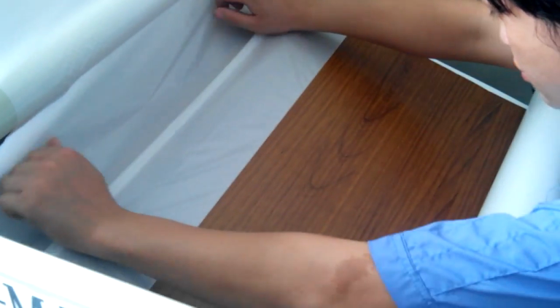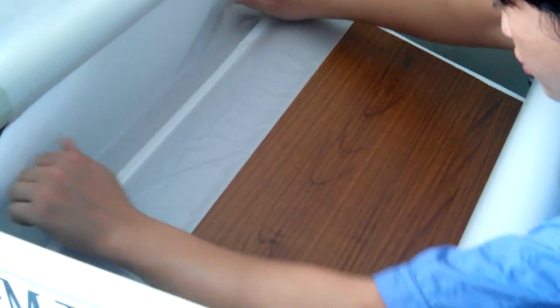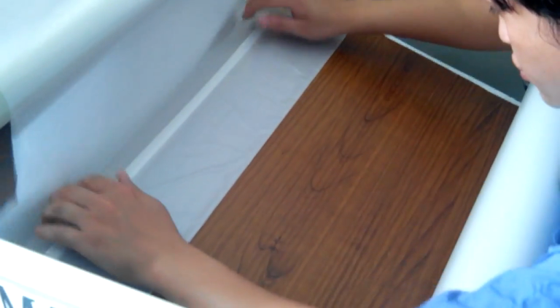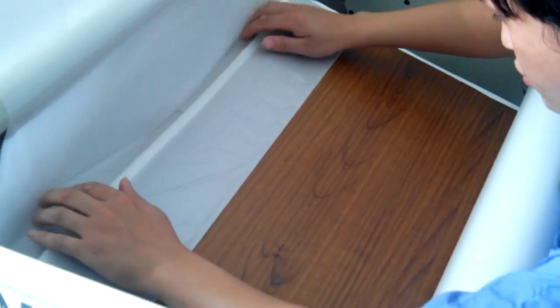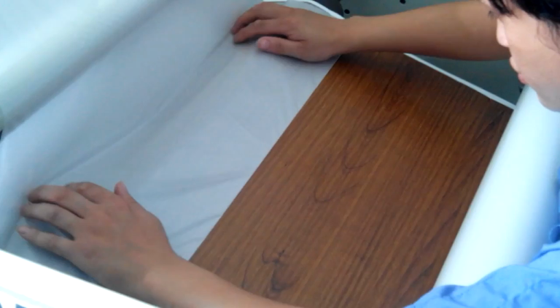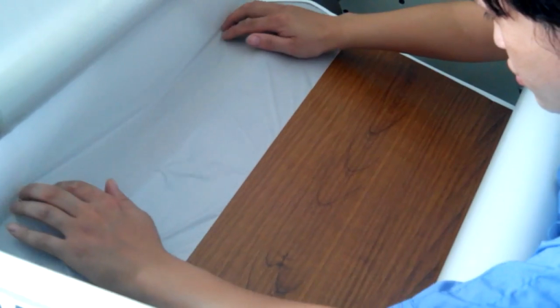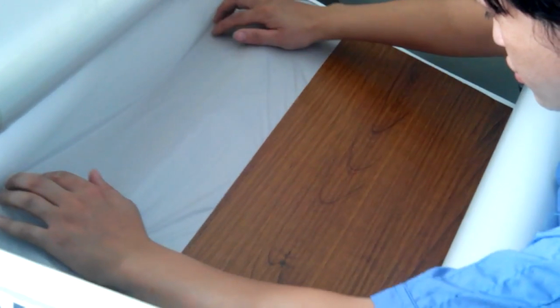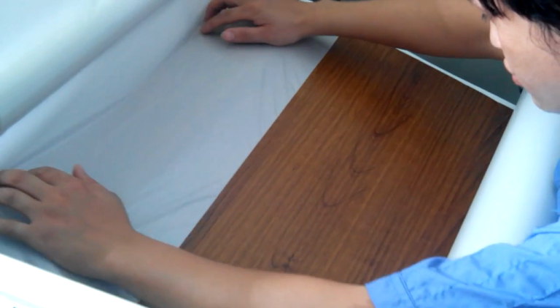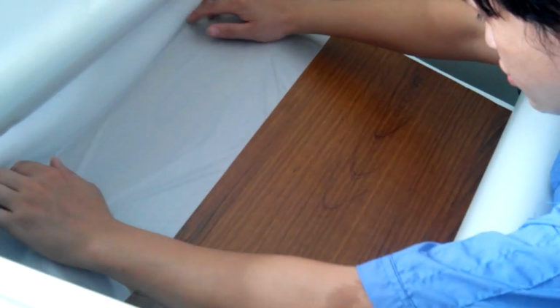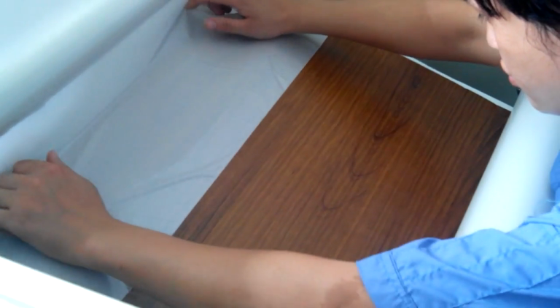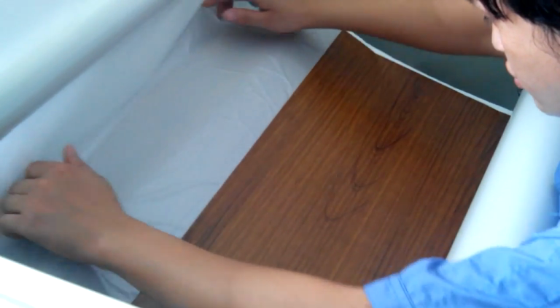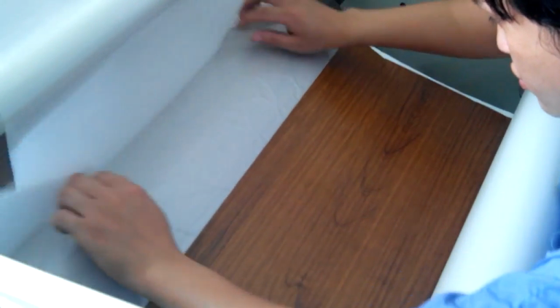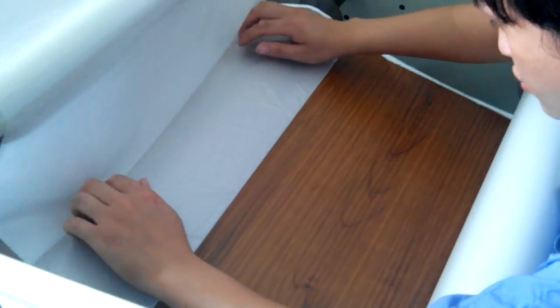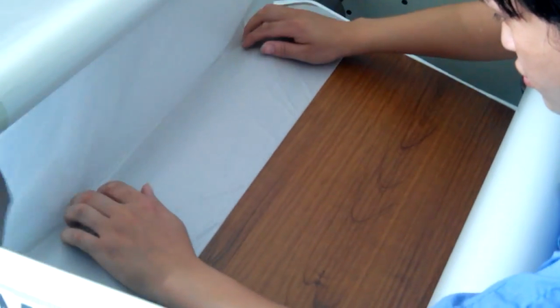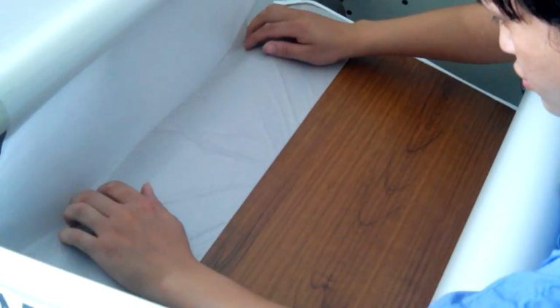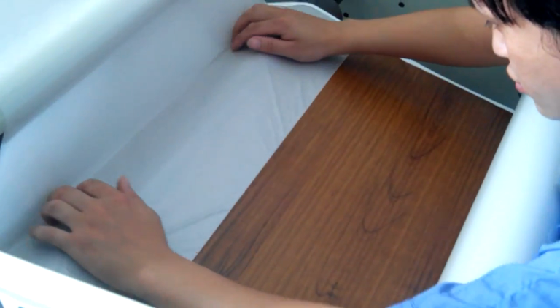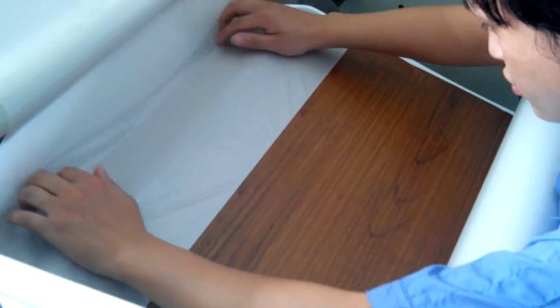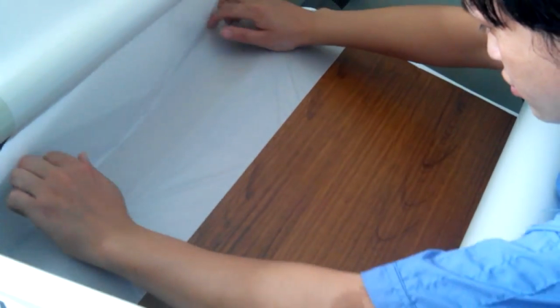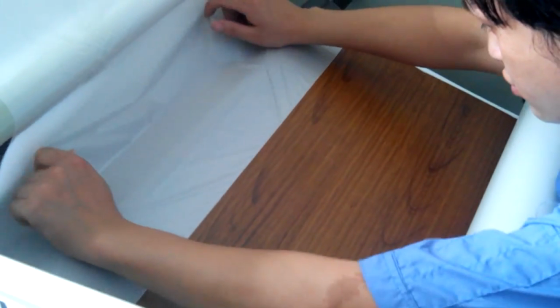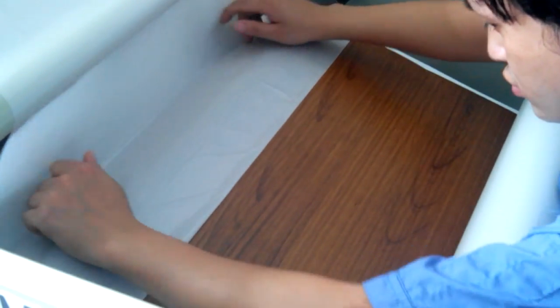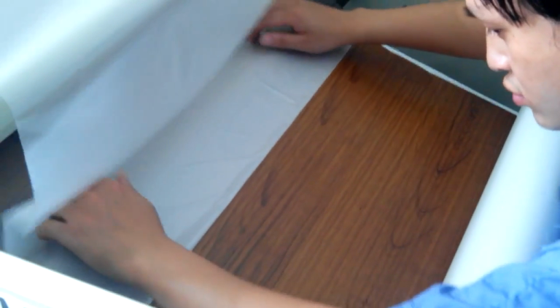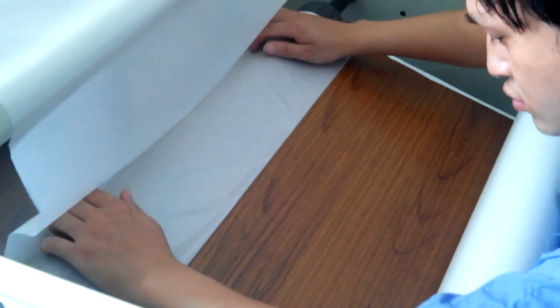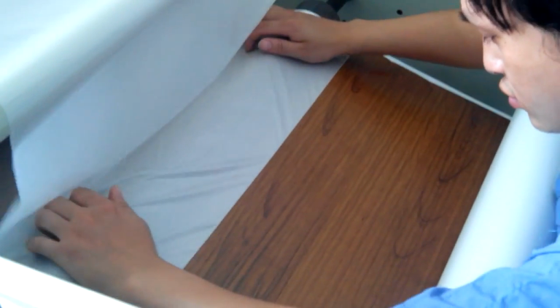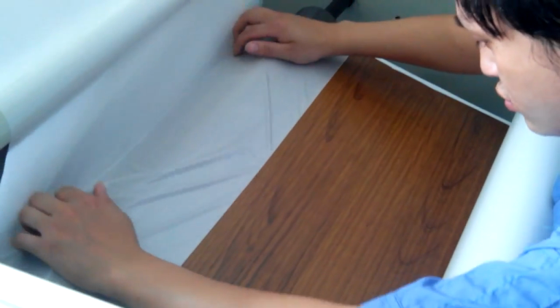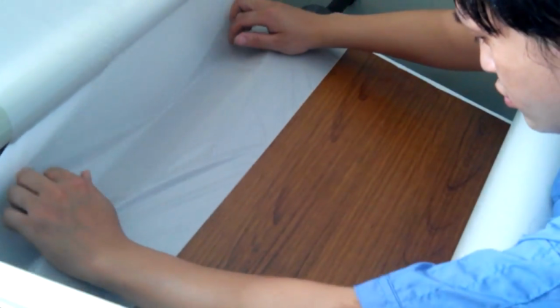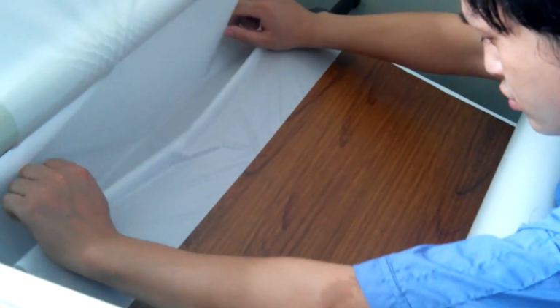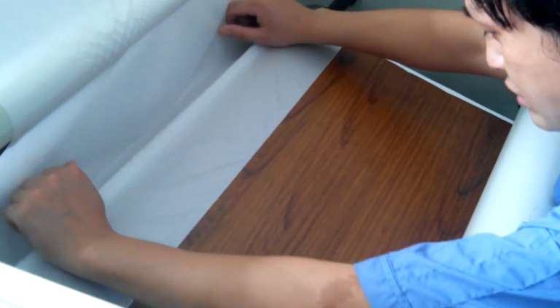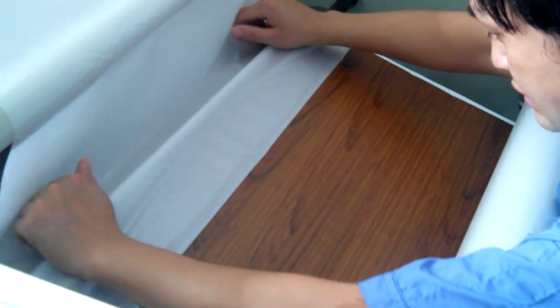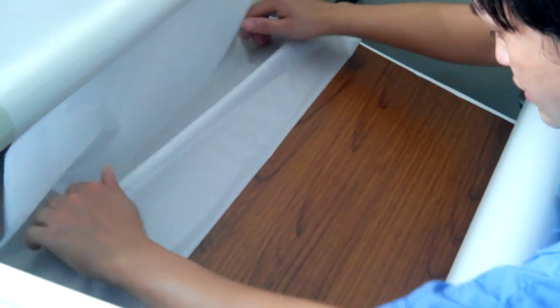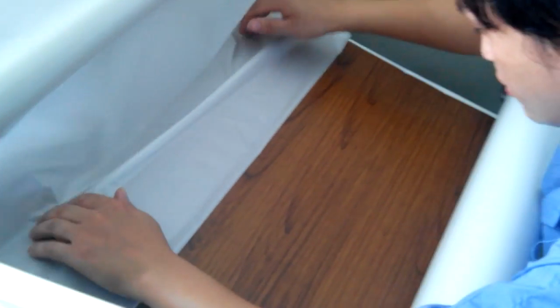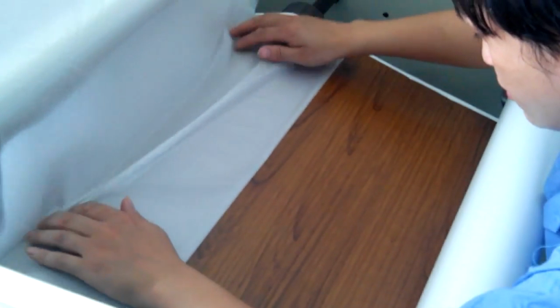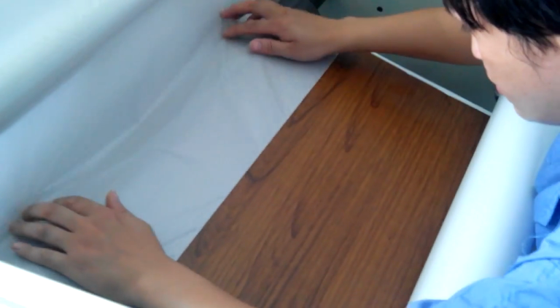This one is the most complicated material. The other two are easier to transfer.